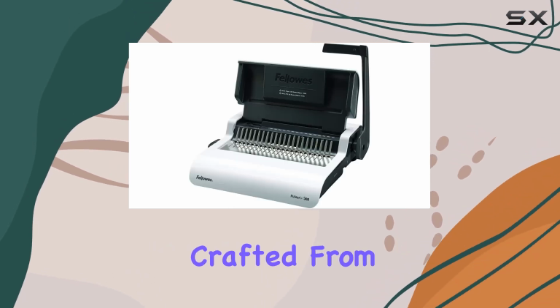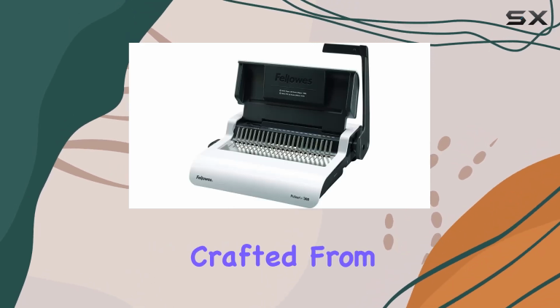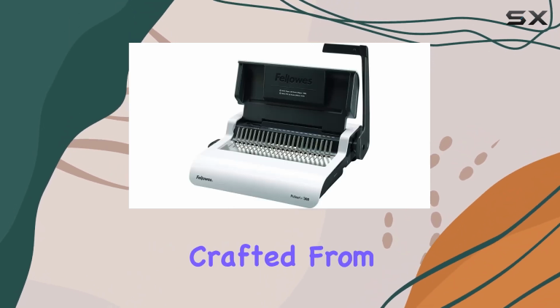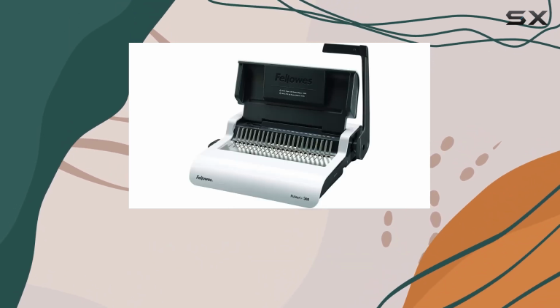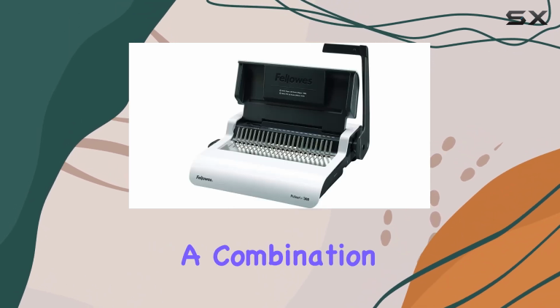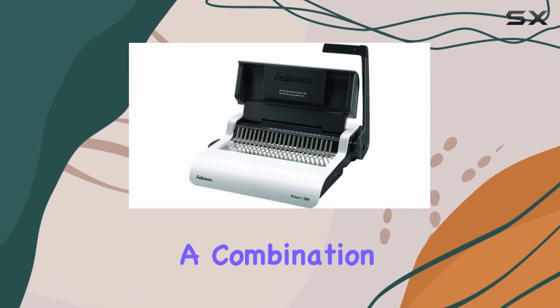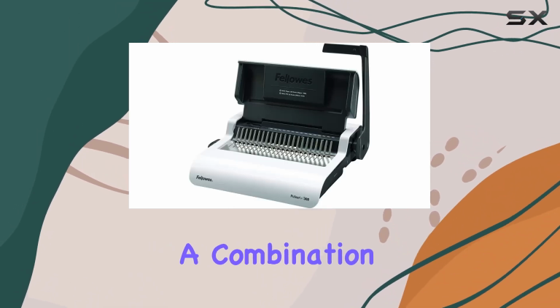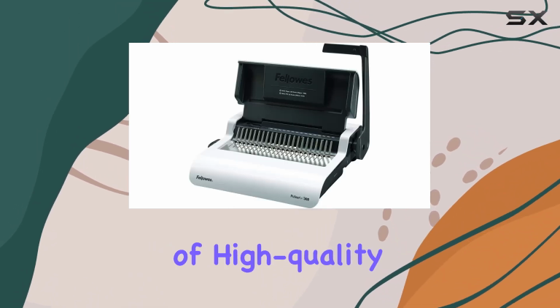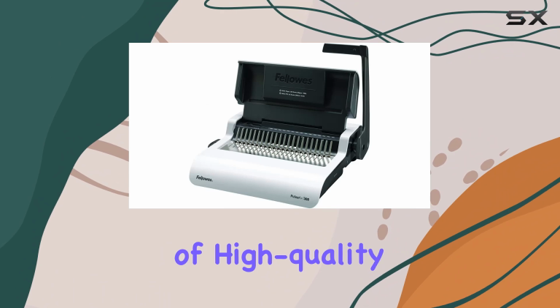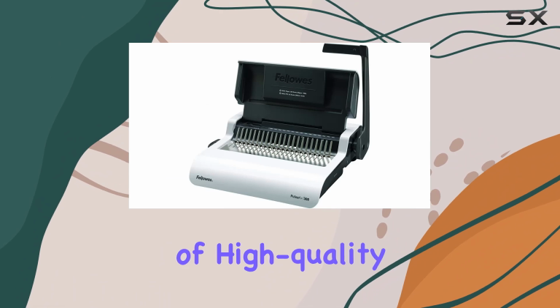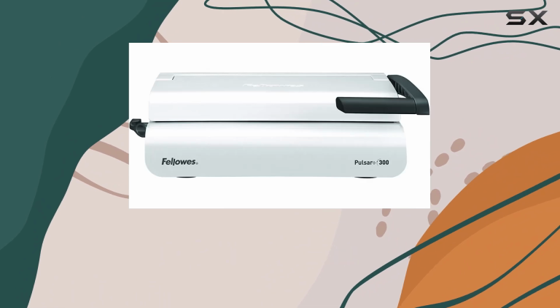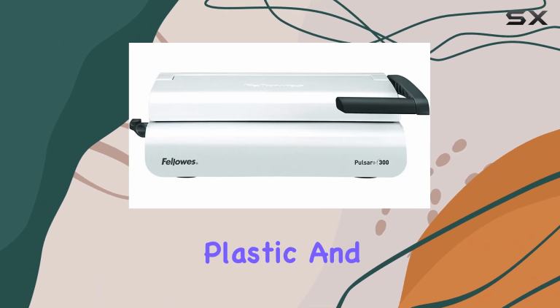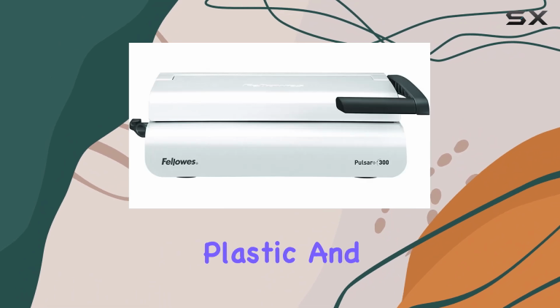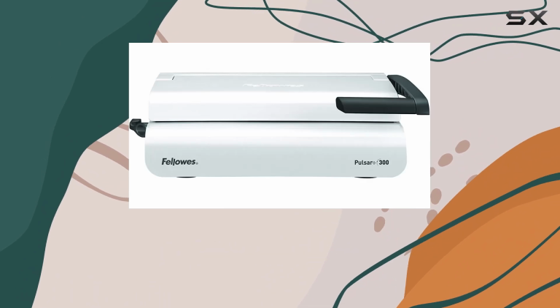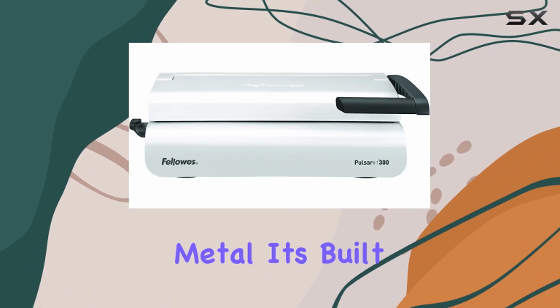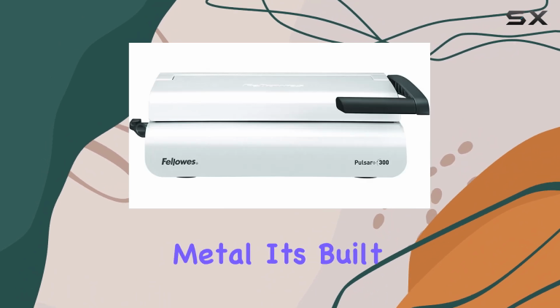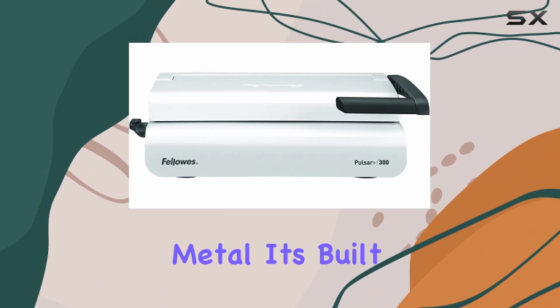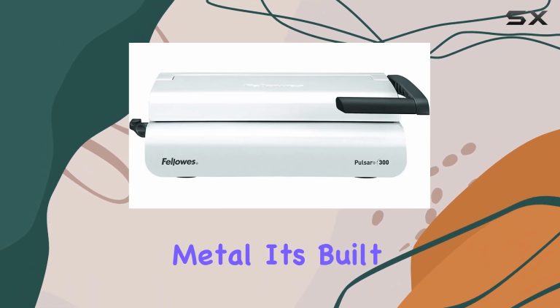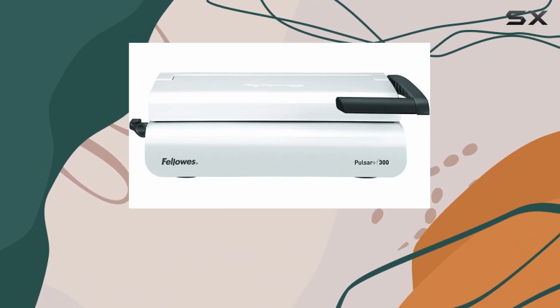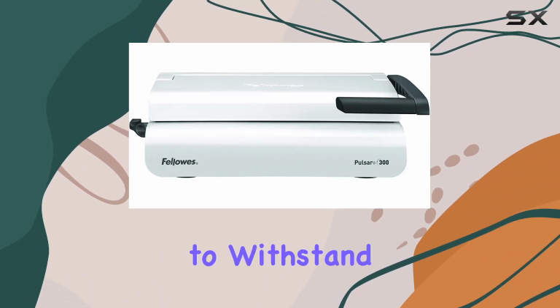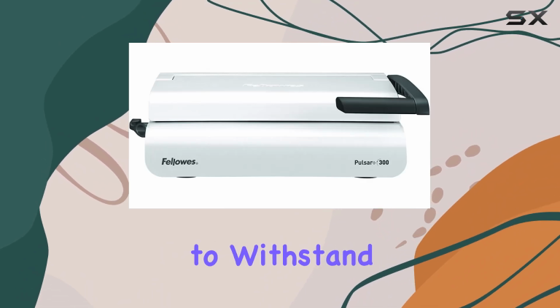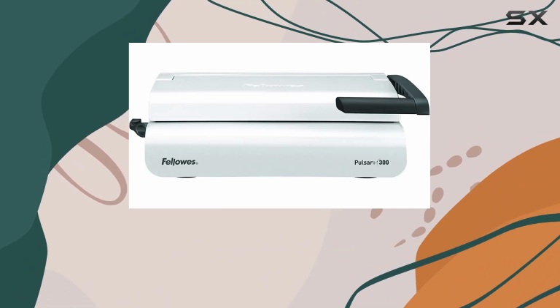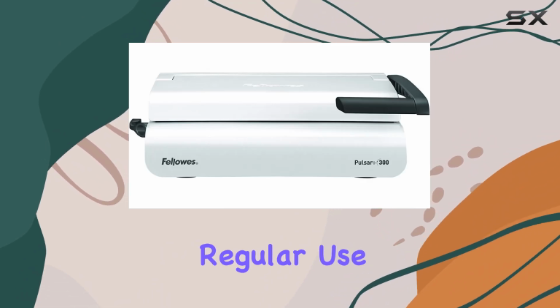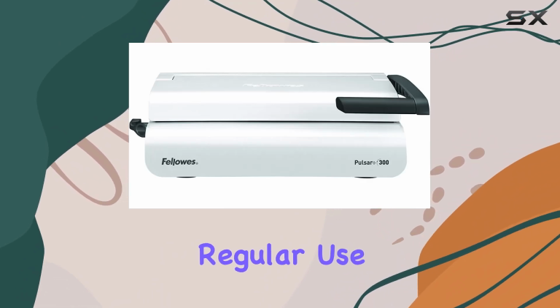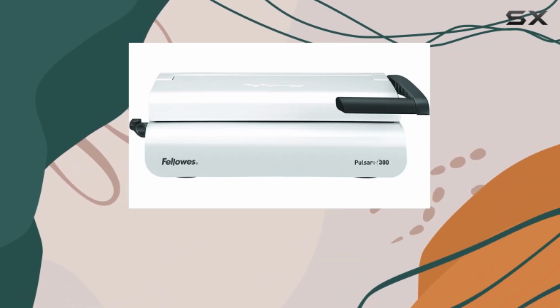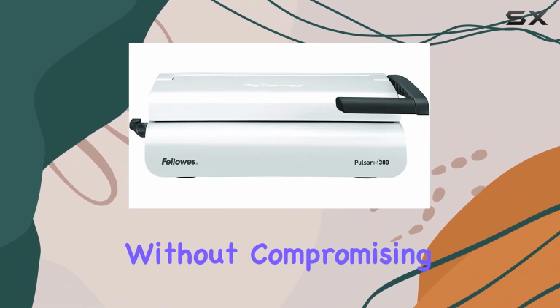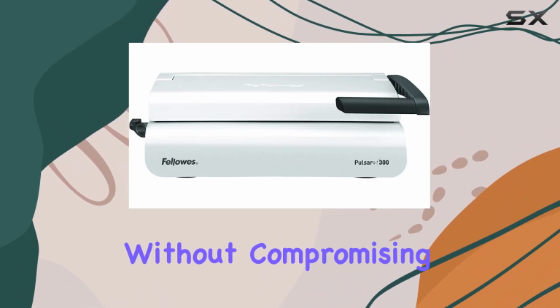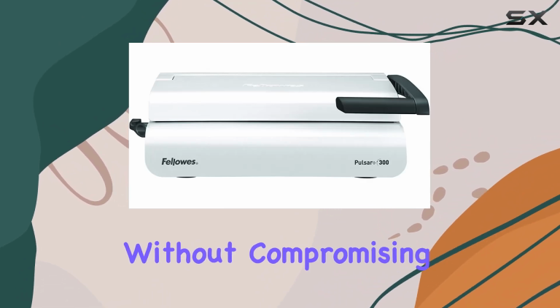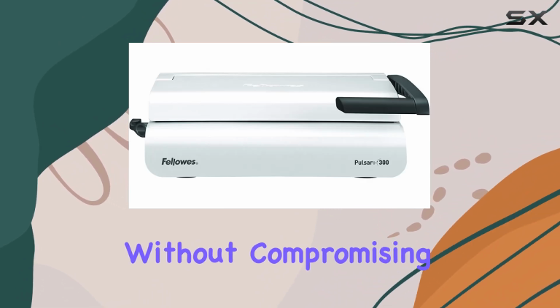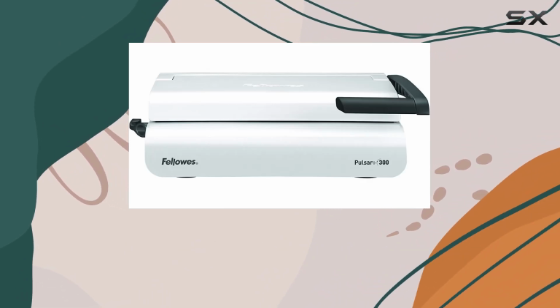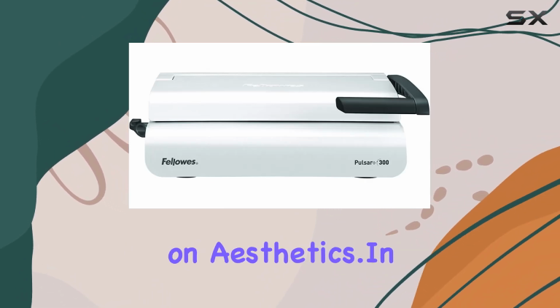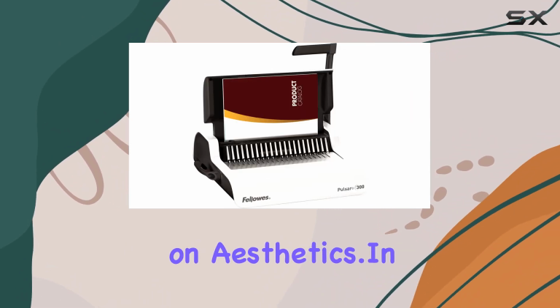Crafted from a combination of high-quality plastic and metal, it's built to withstand regular use without compromising on aesthetics.